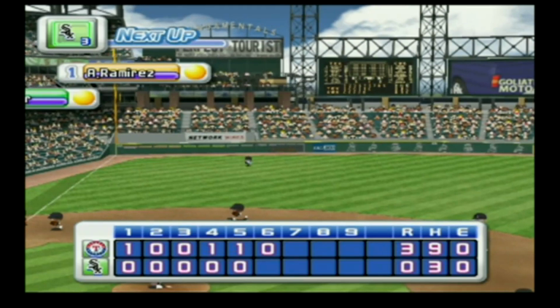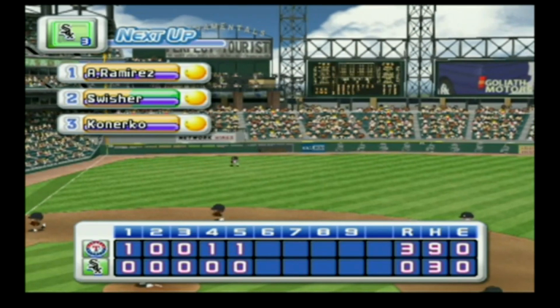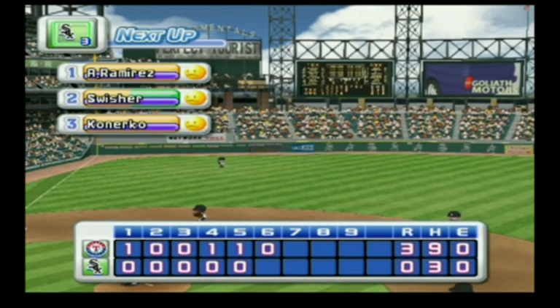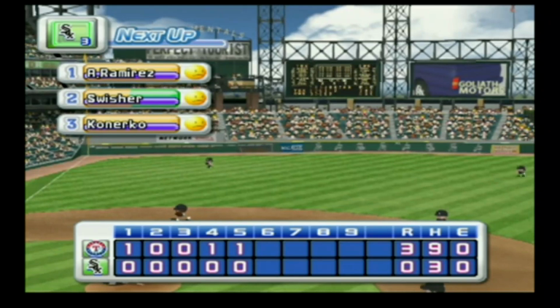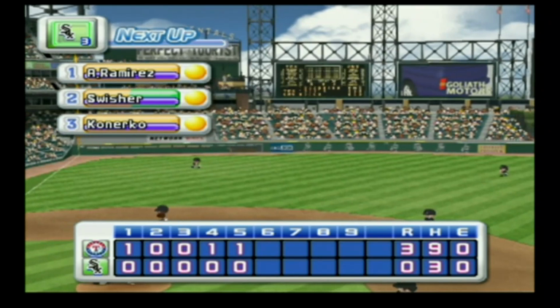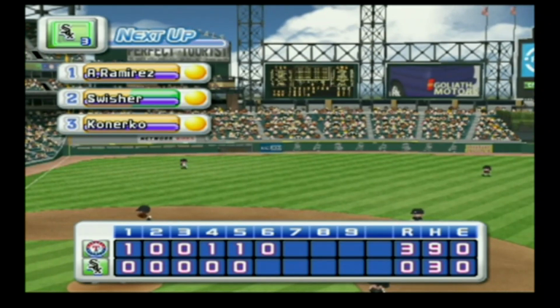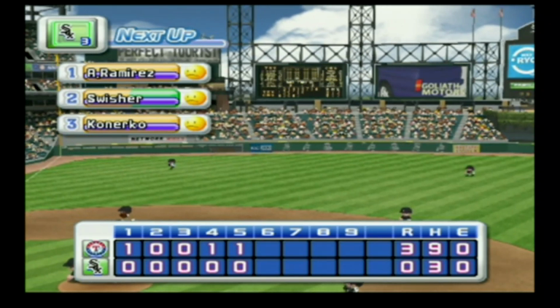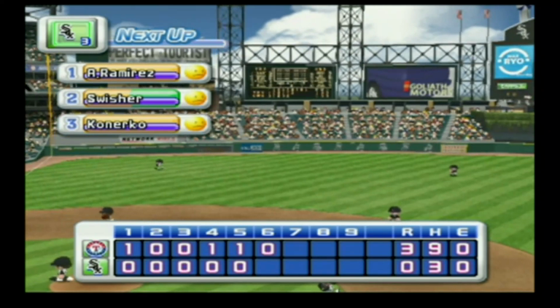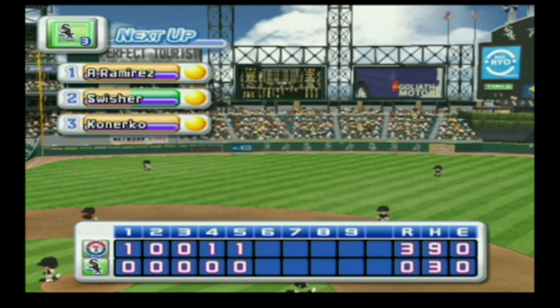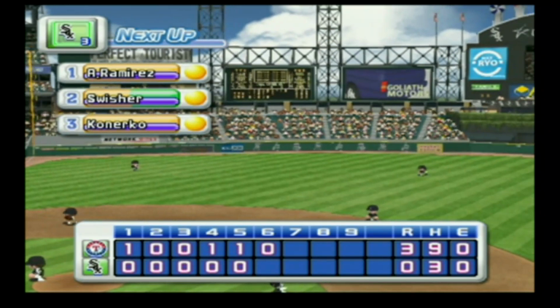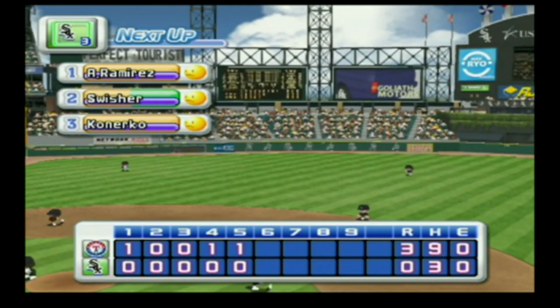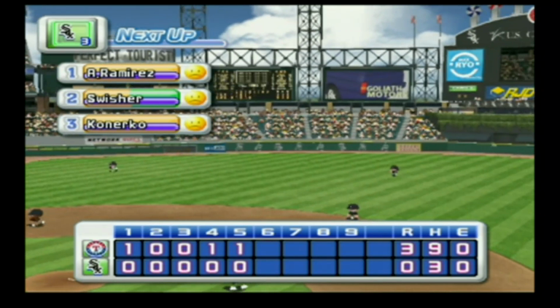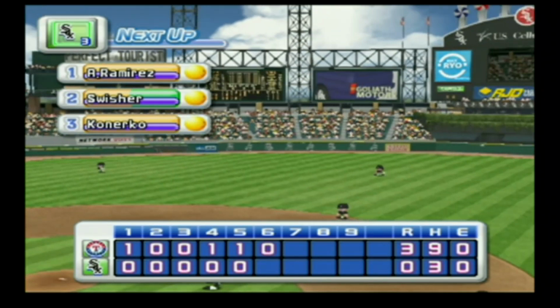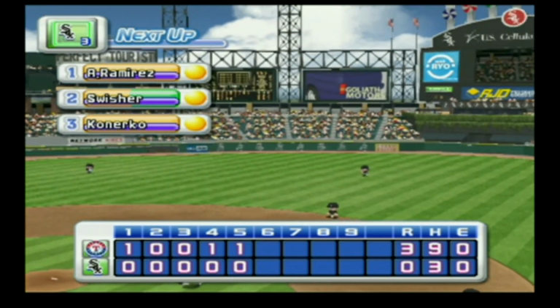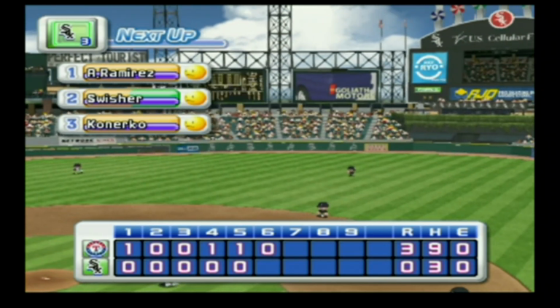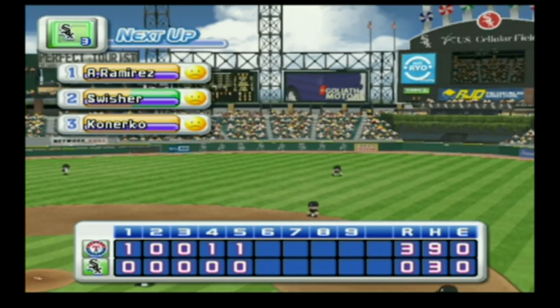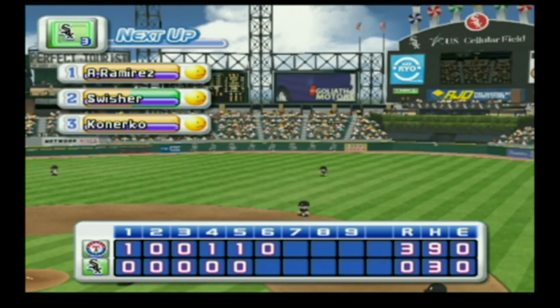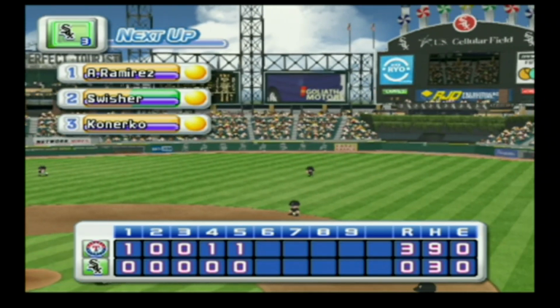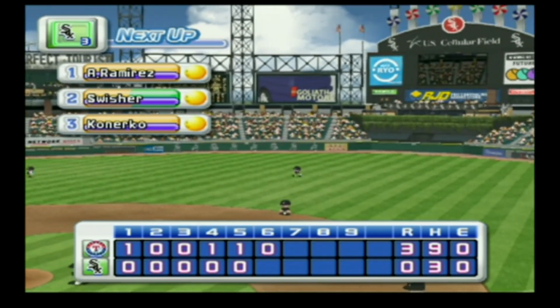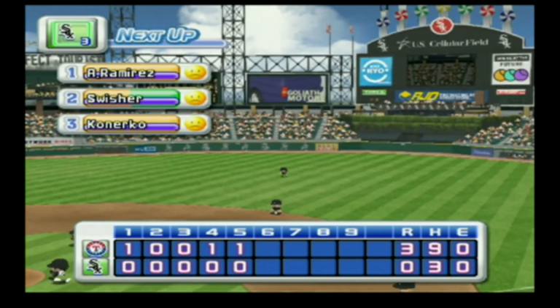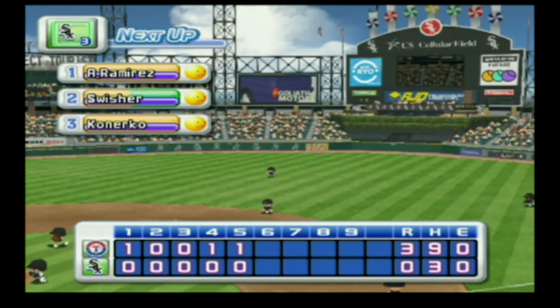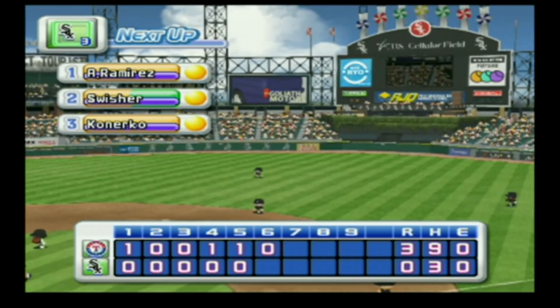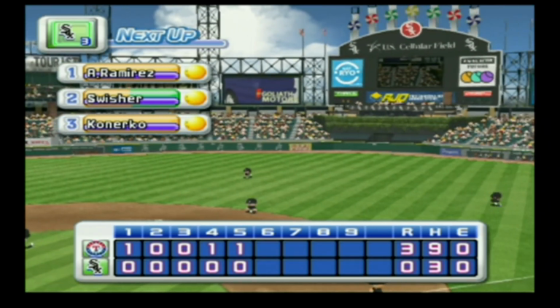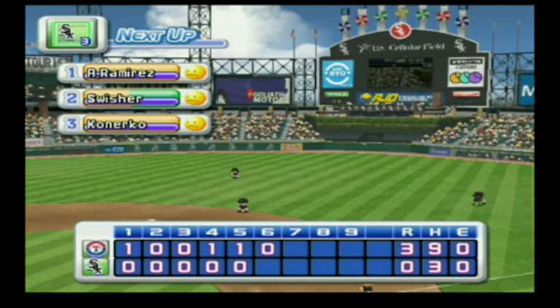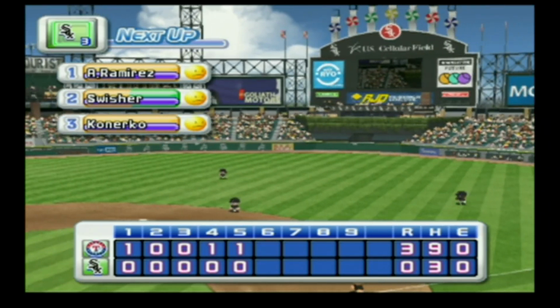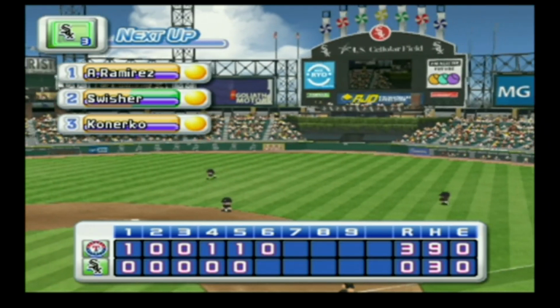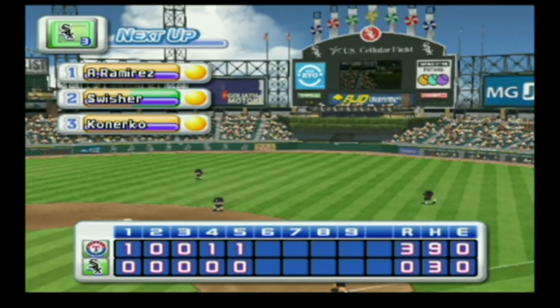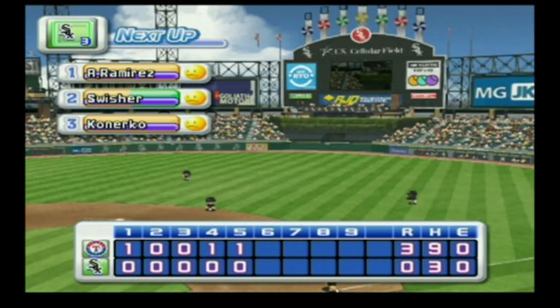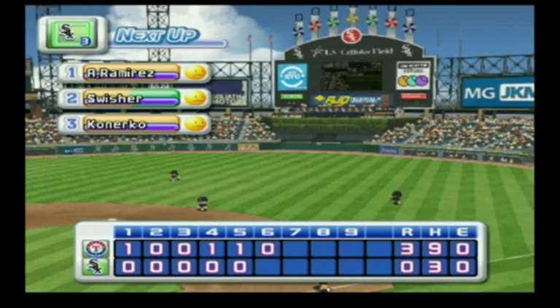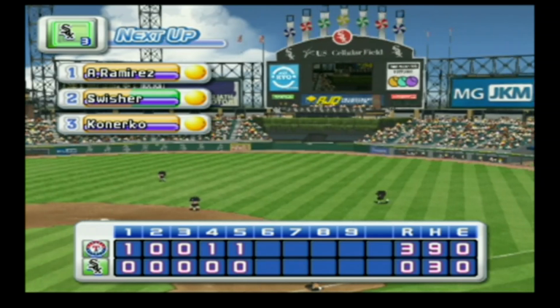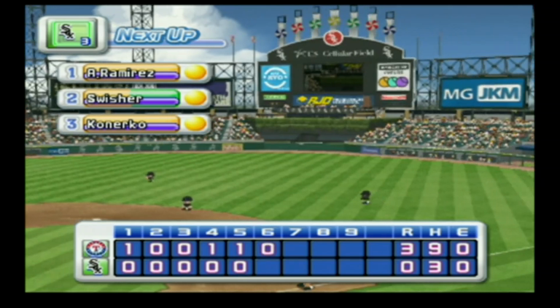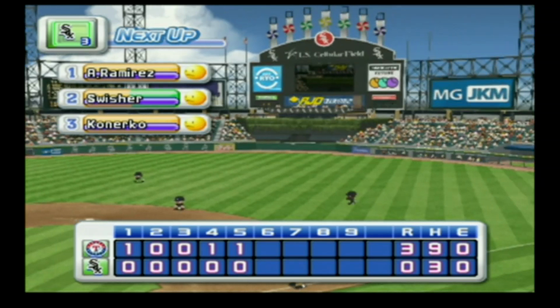No runs, two hits, no errors, one man left on base. We enter the bottom of the sixth inning — the Rangers three, the White Sox zero.